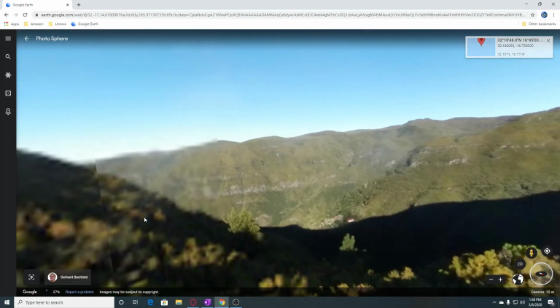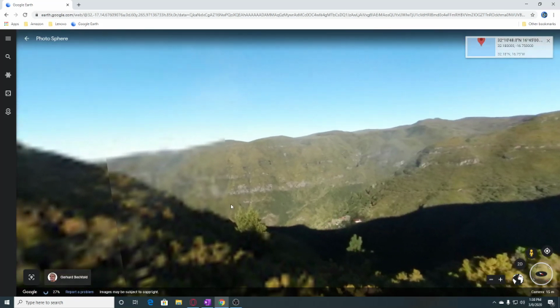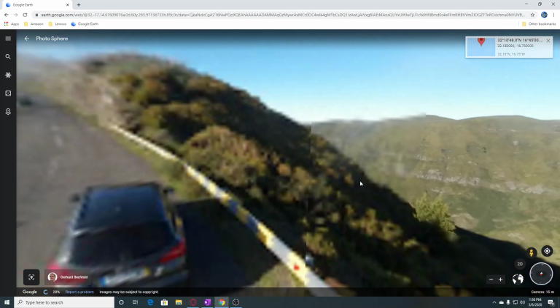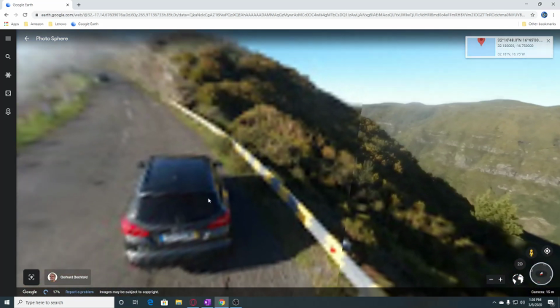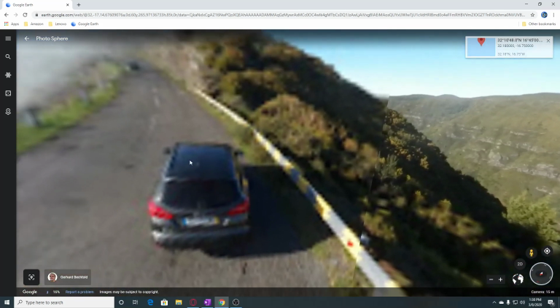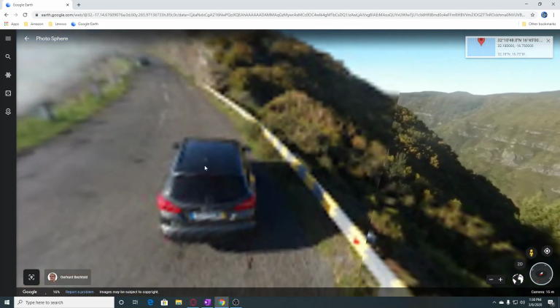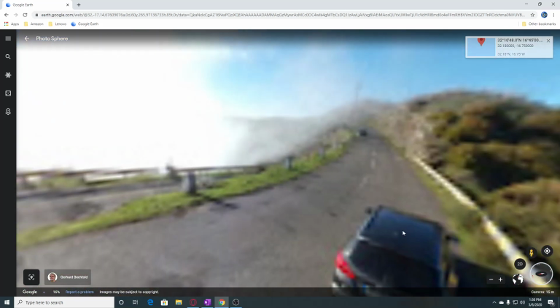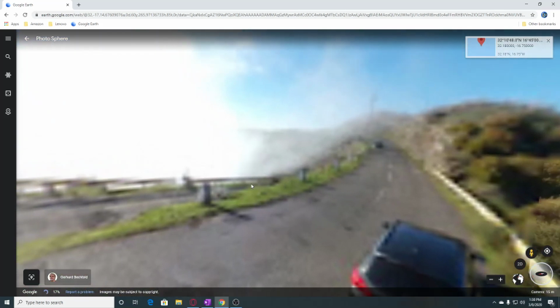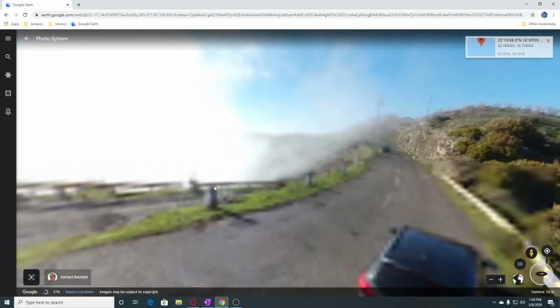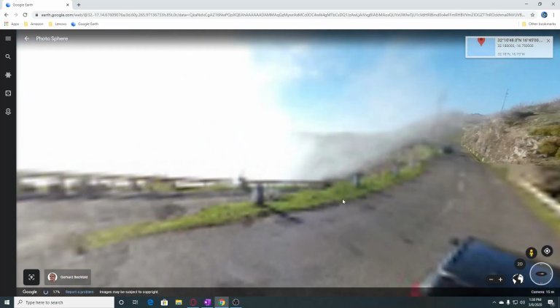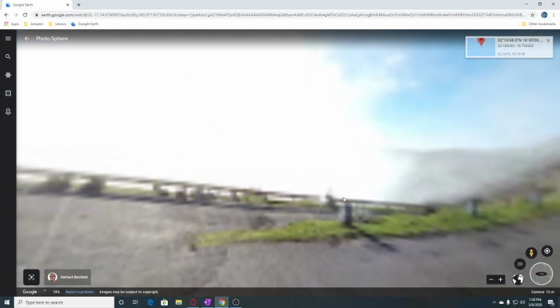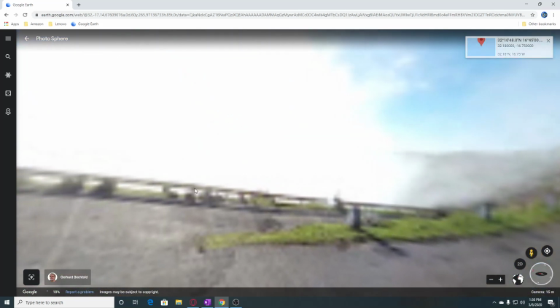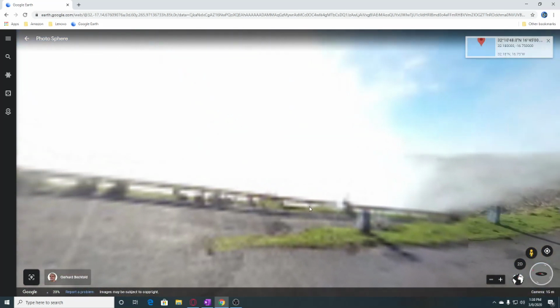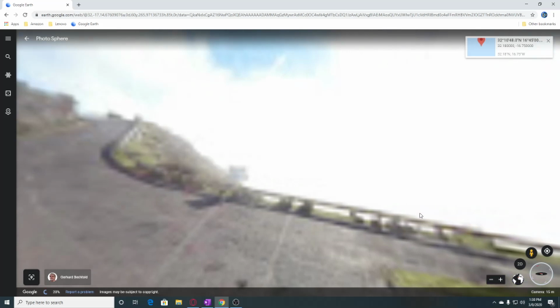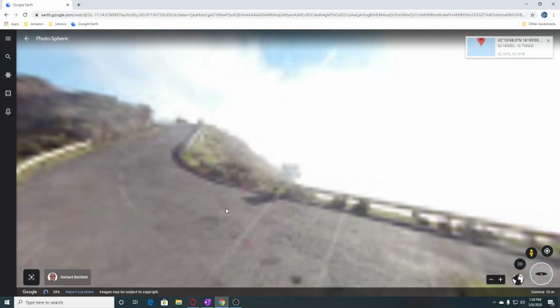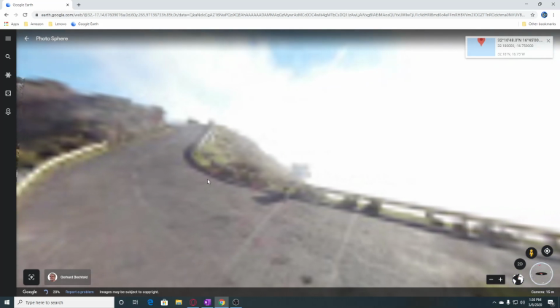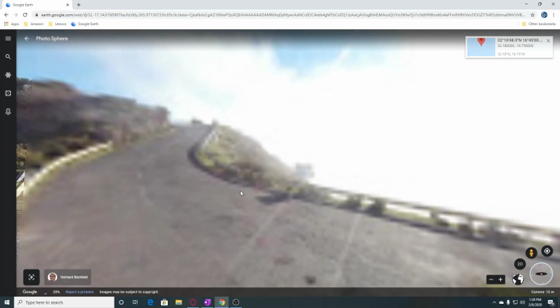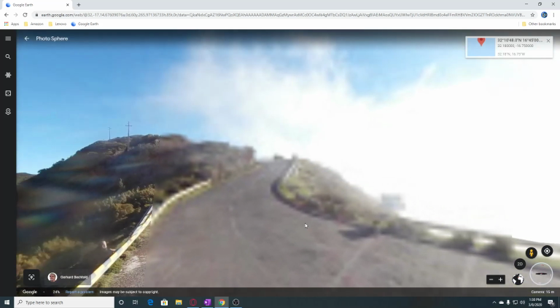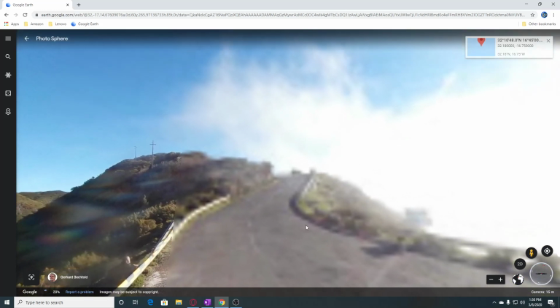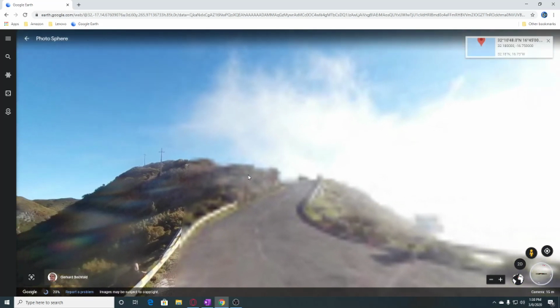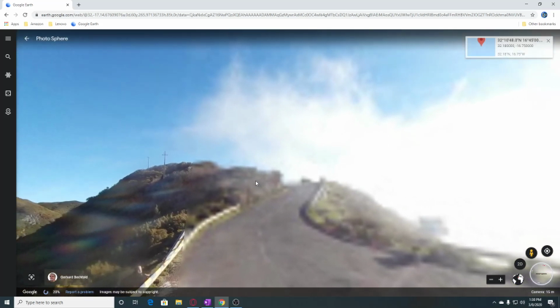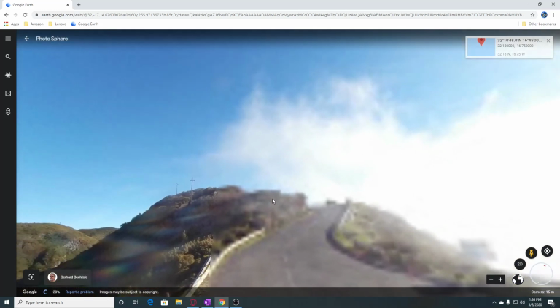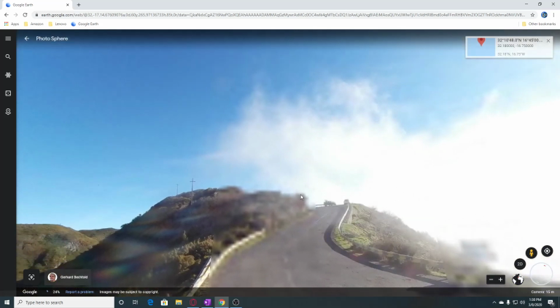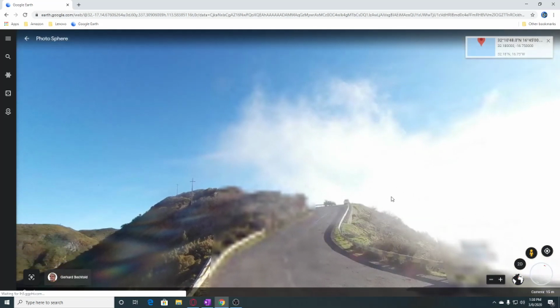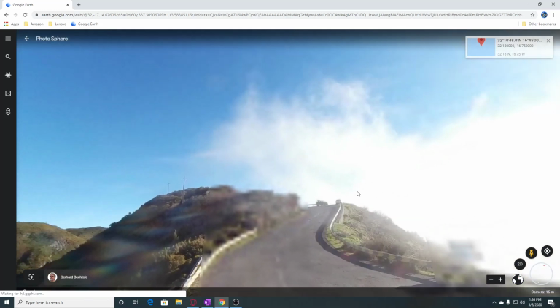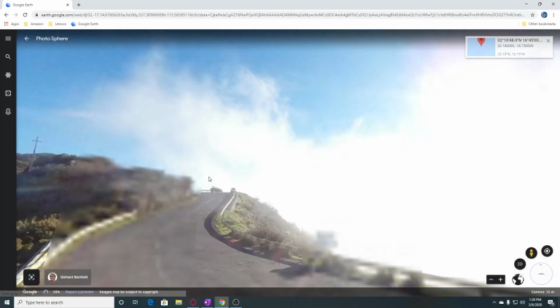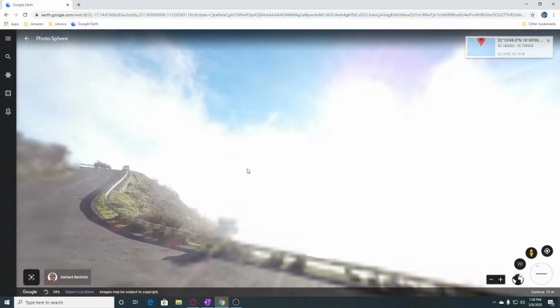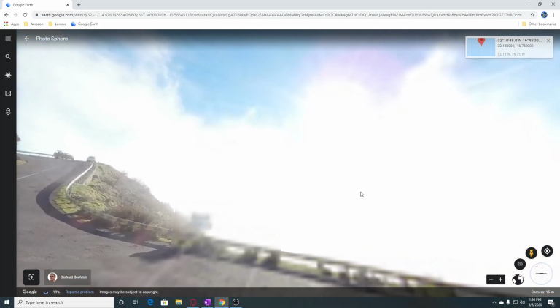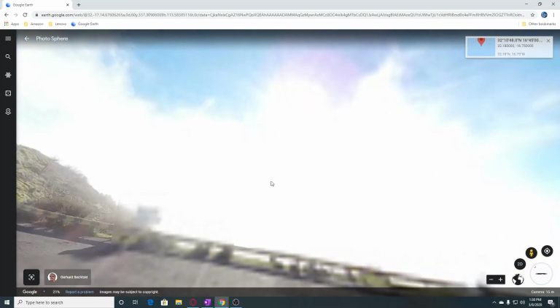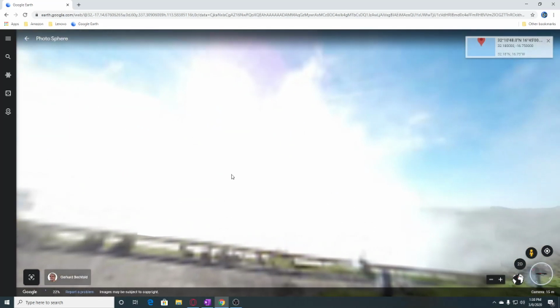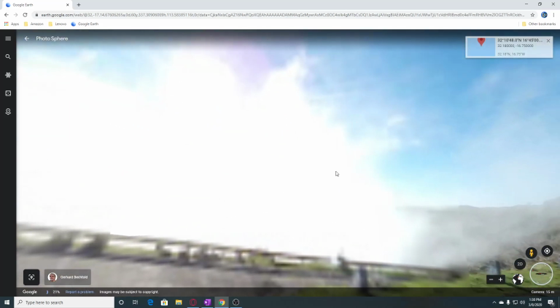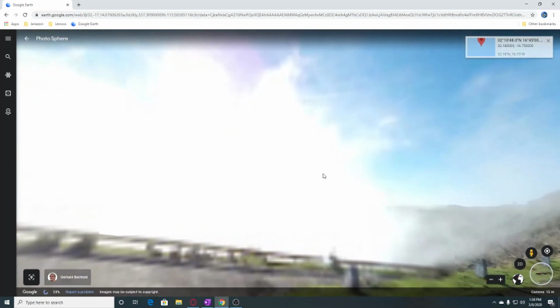Looks like we're on the island. Up in the clouds here.